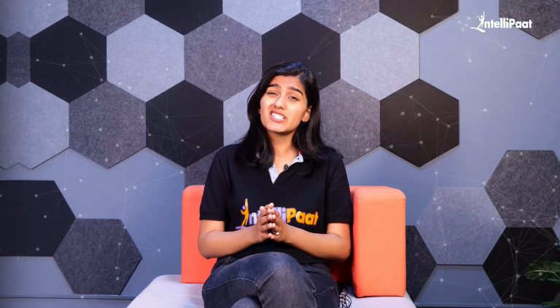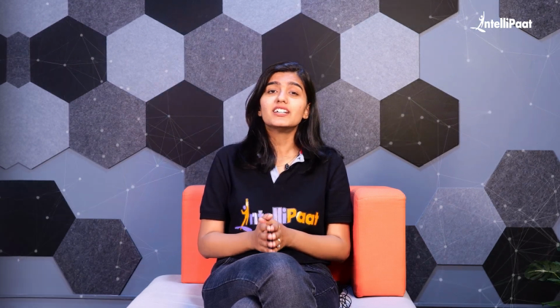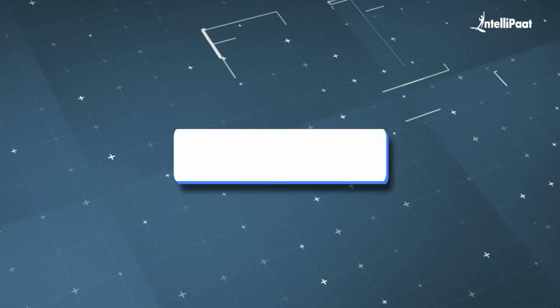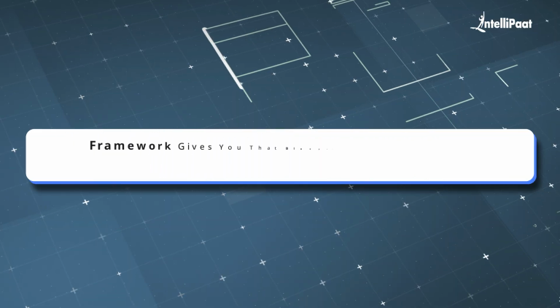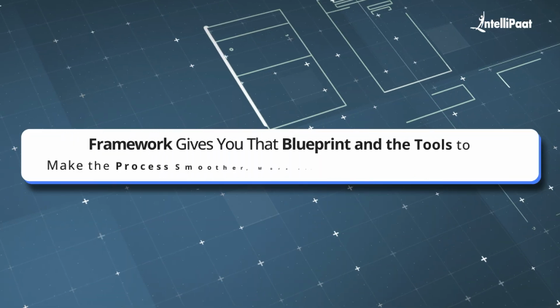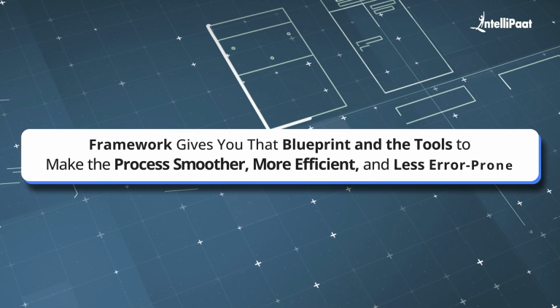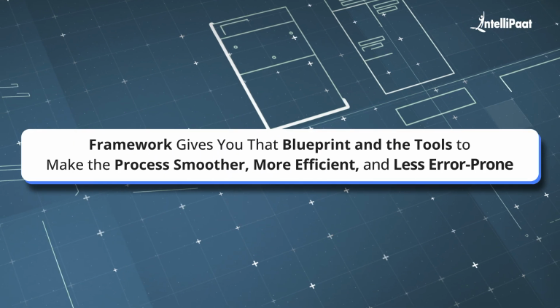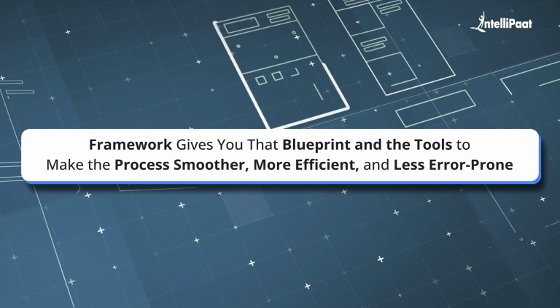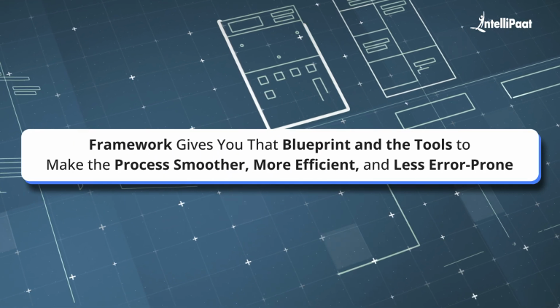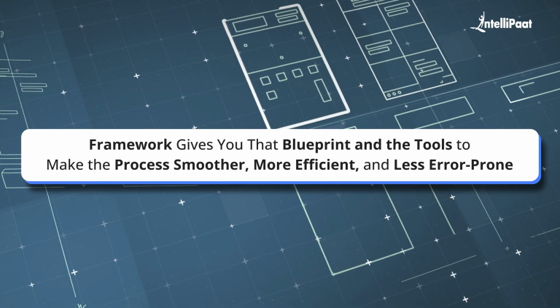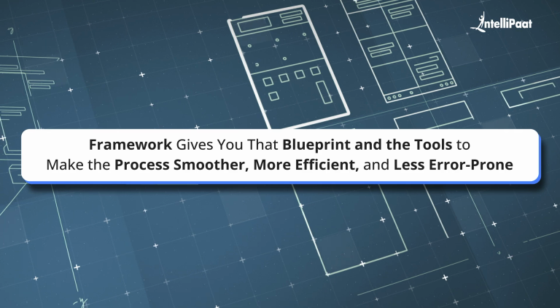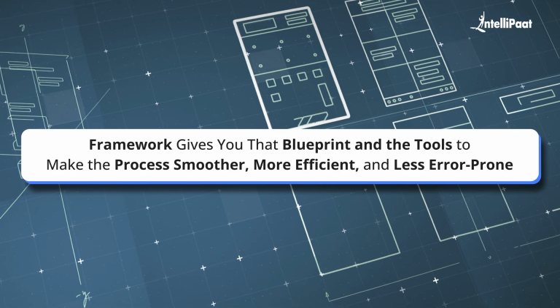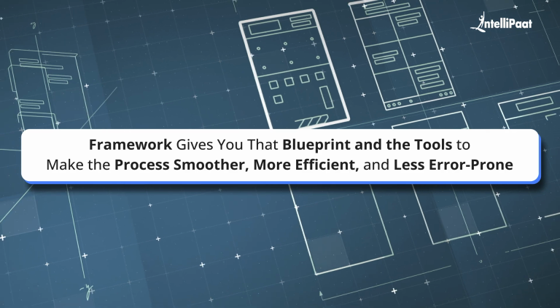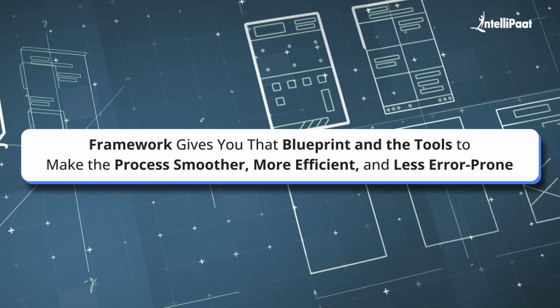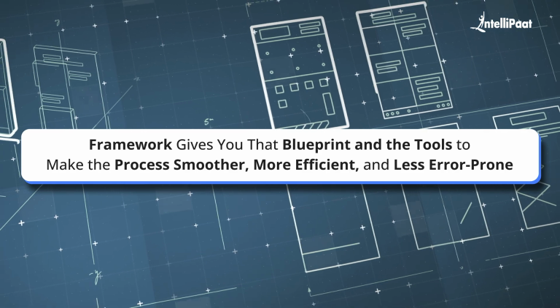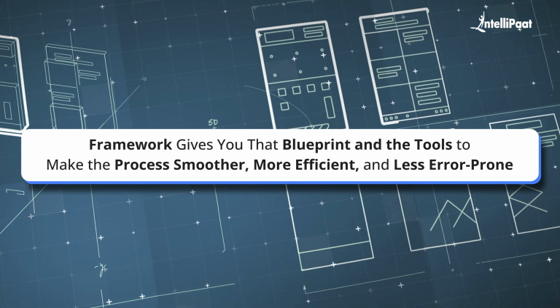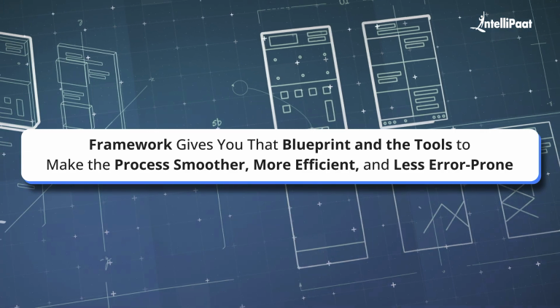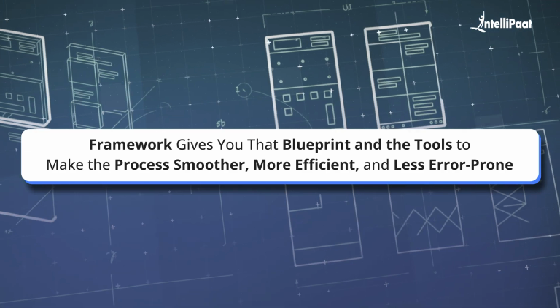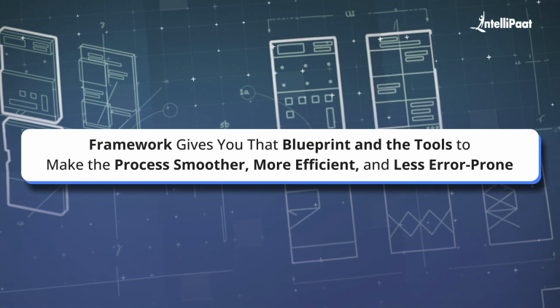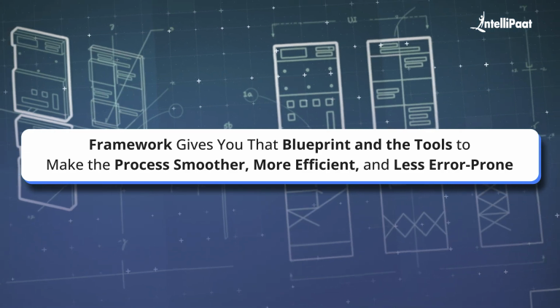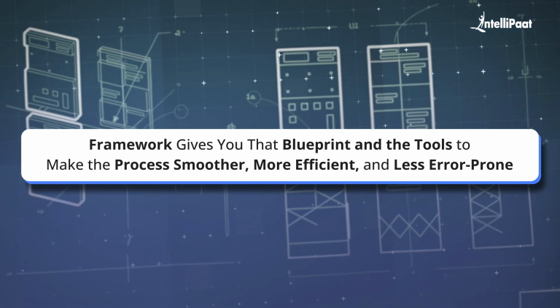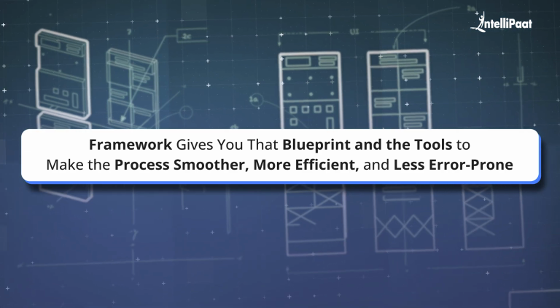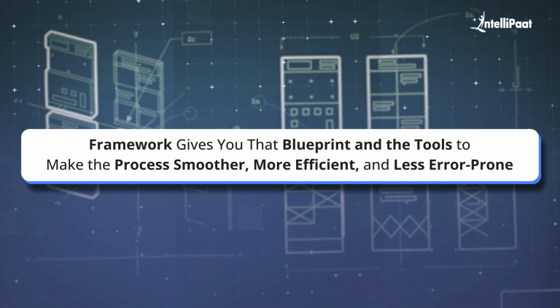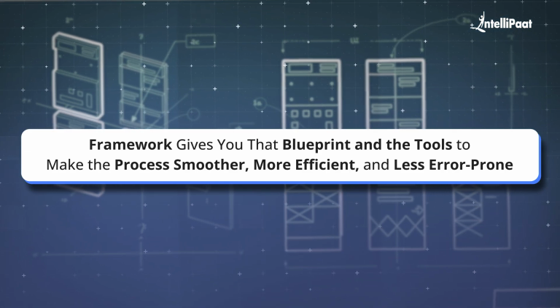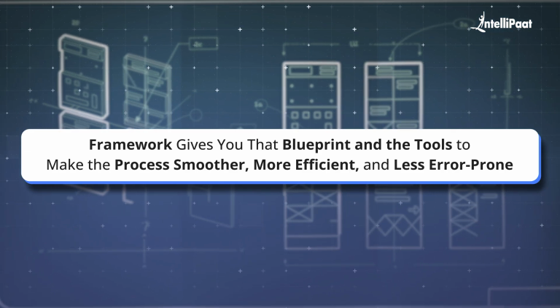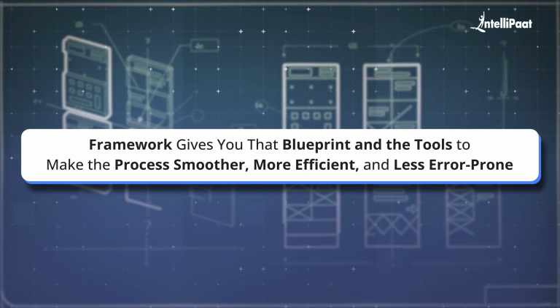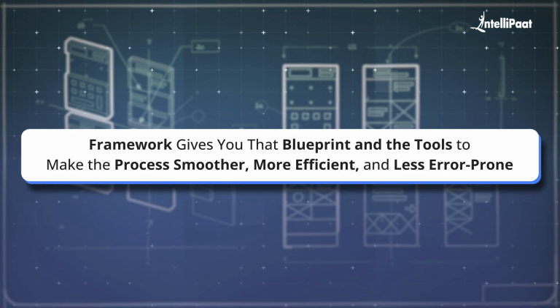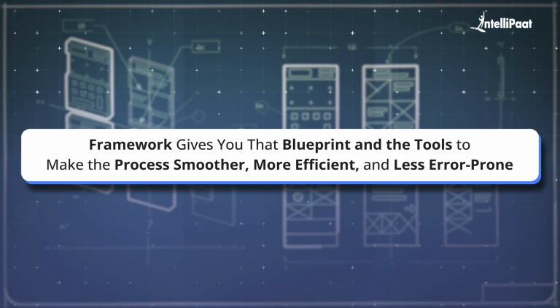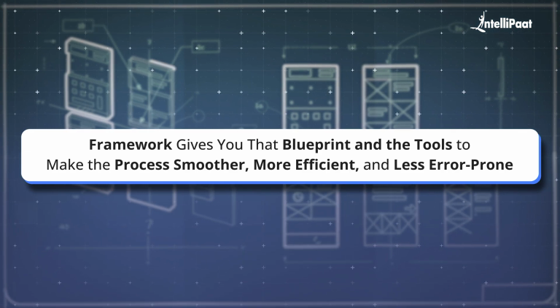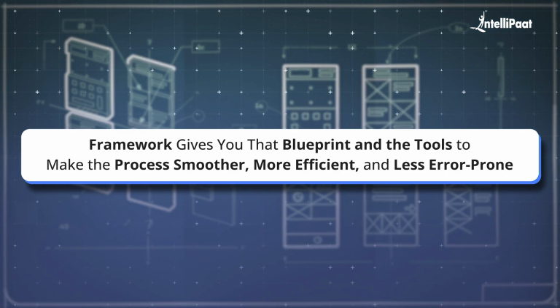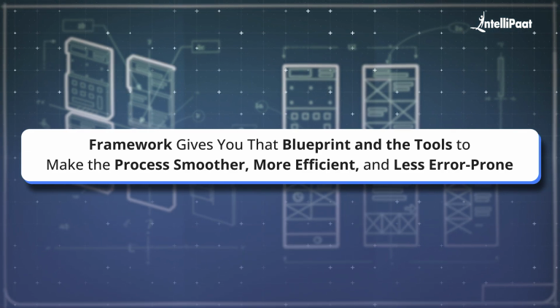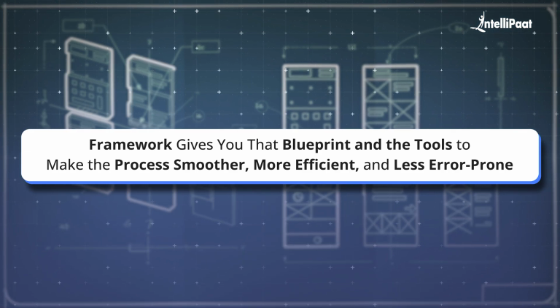A framework gives you that blueprint and the tools to make the process smoother, more efficient, and less error-prone.